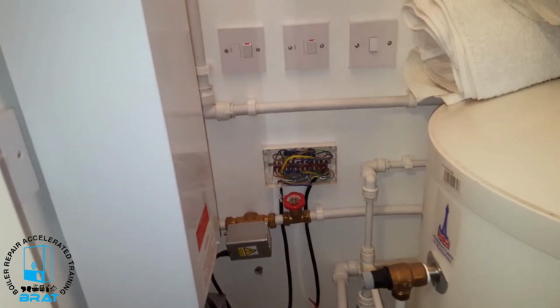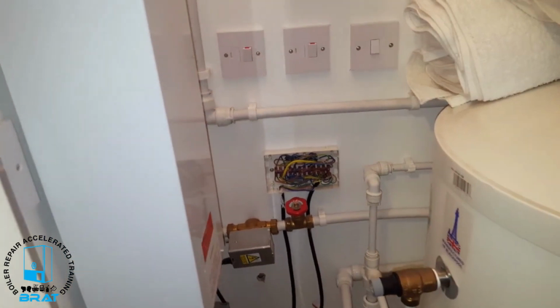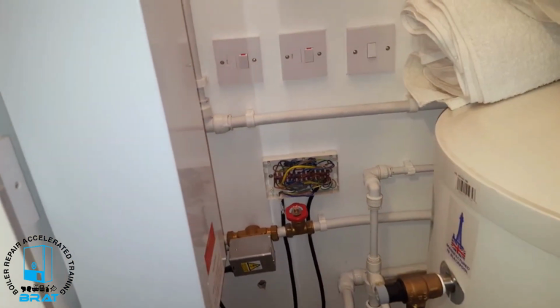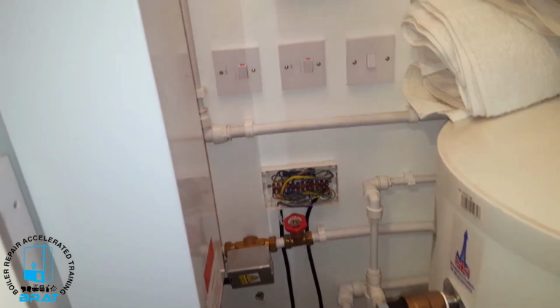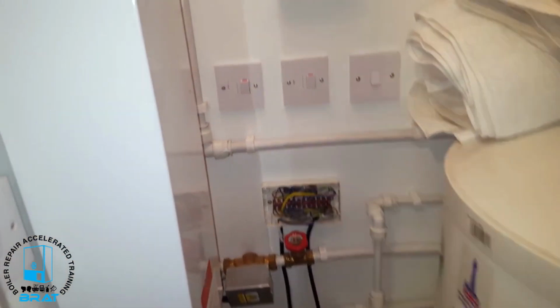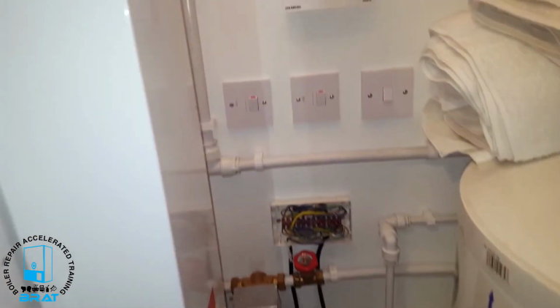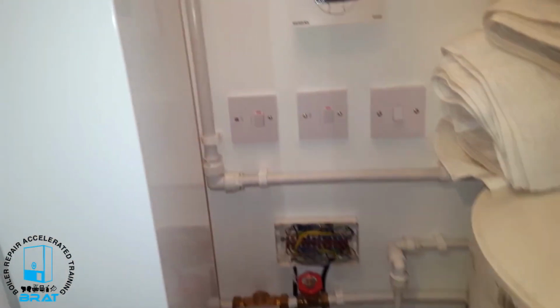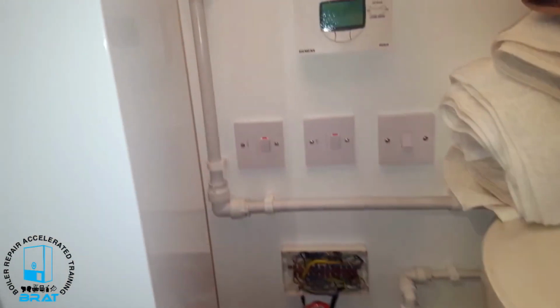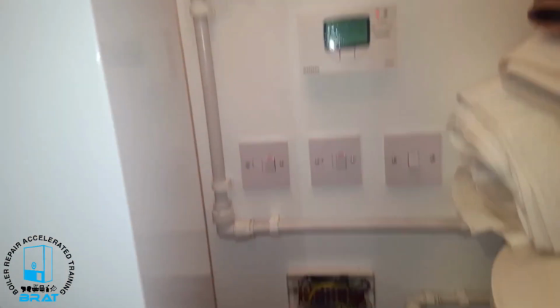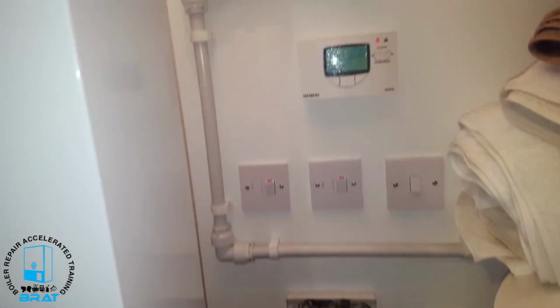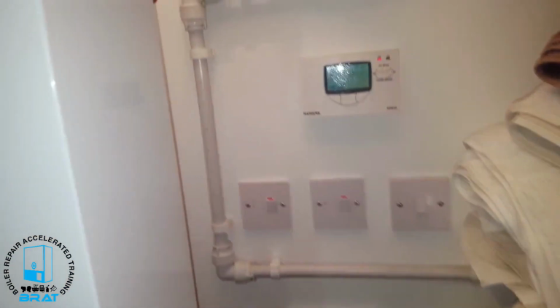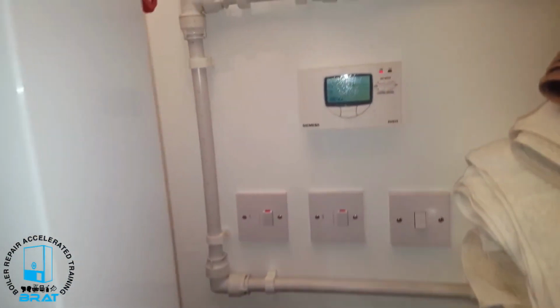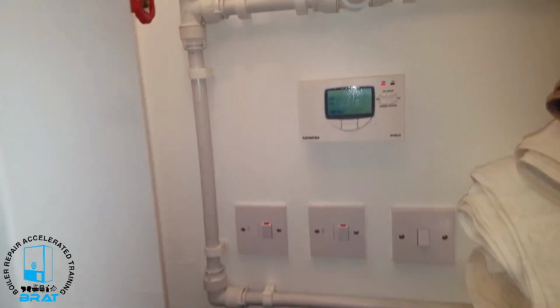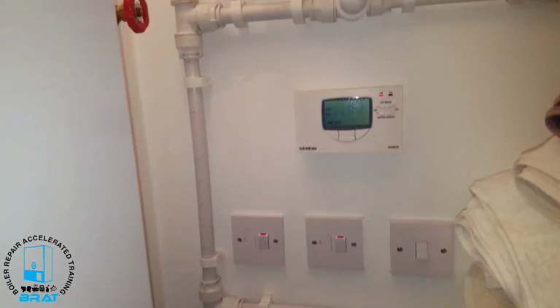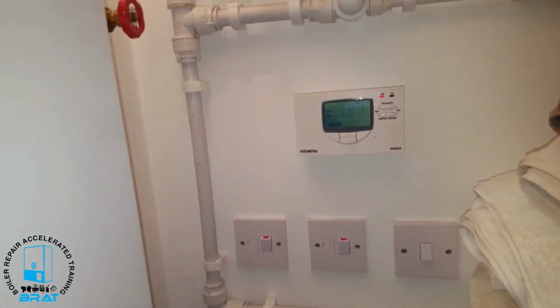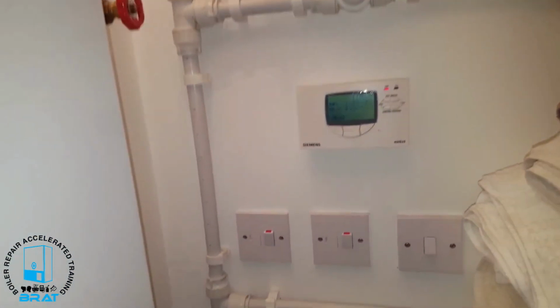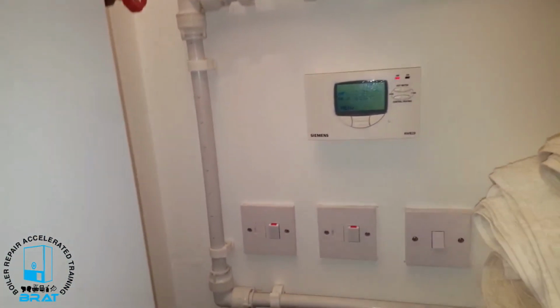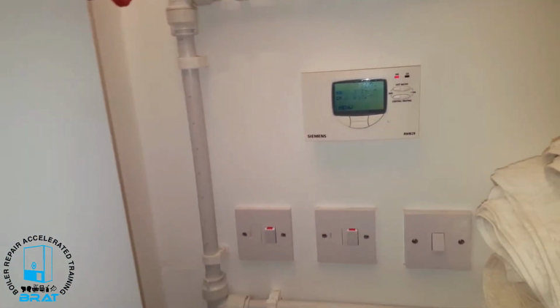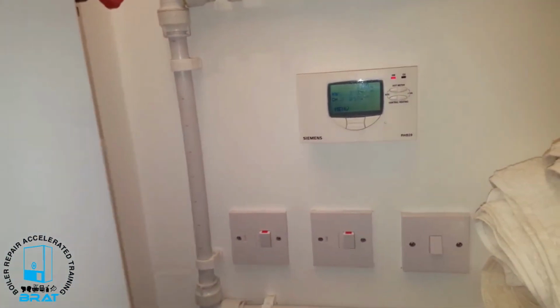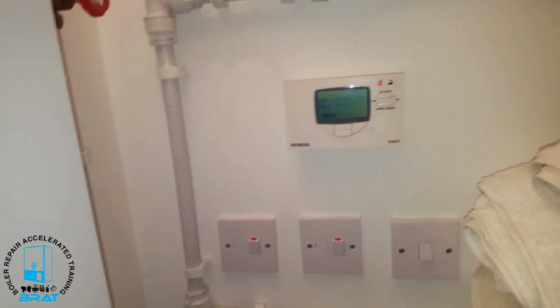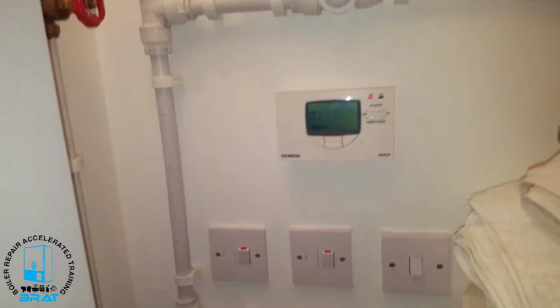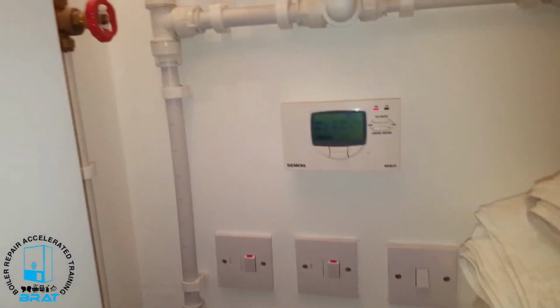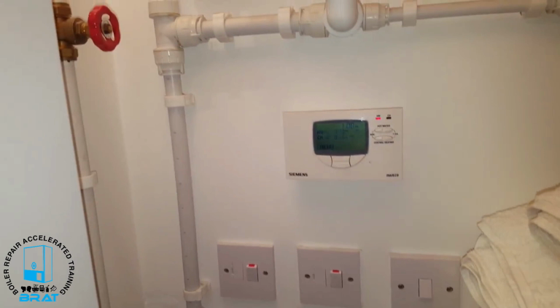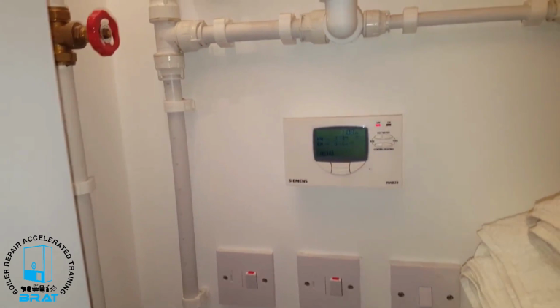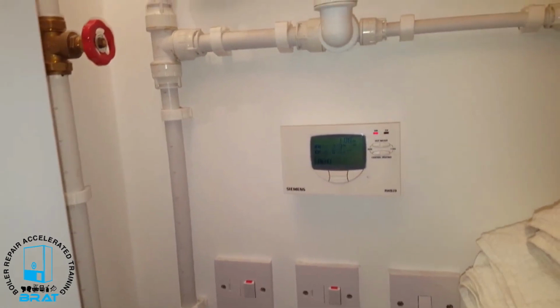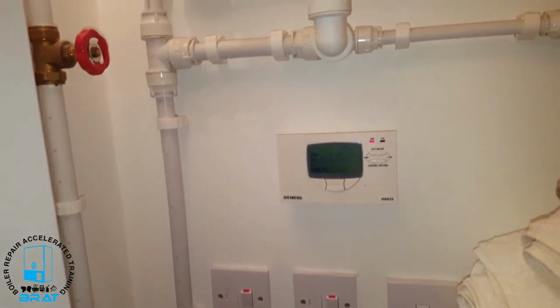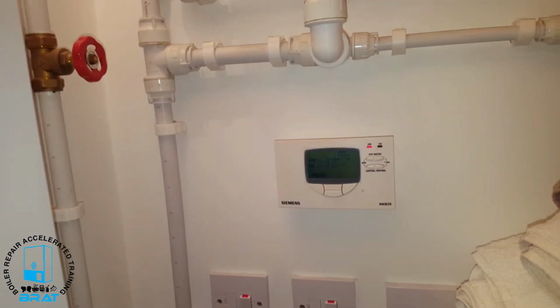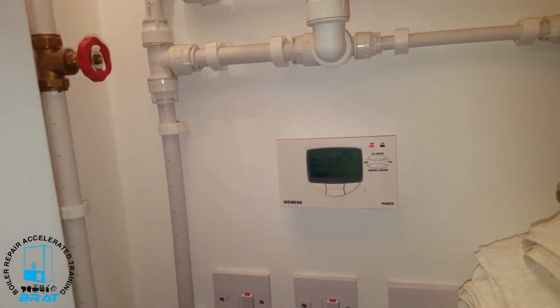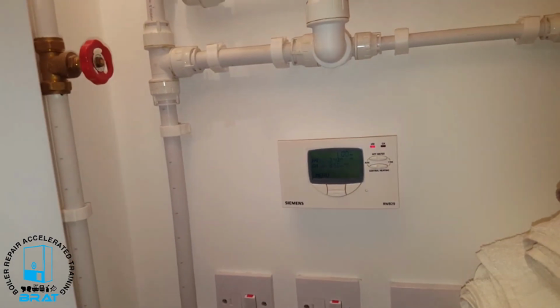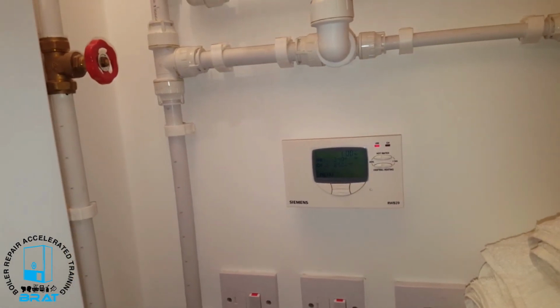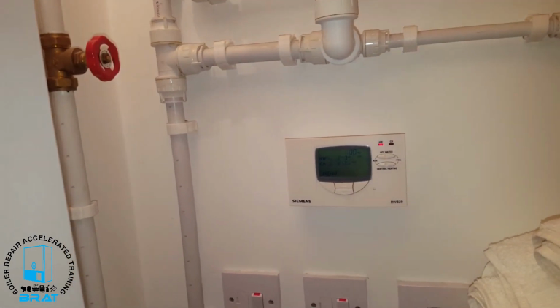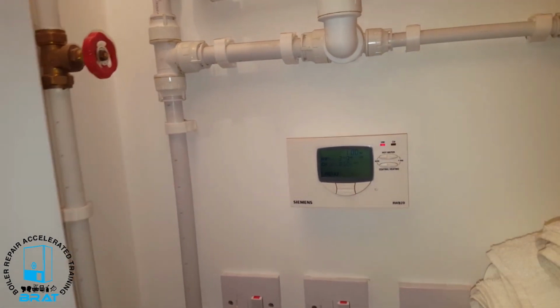I'll just show what the problem is at the moment — we're not getting any hot water, but the heating side is working.